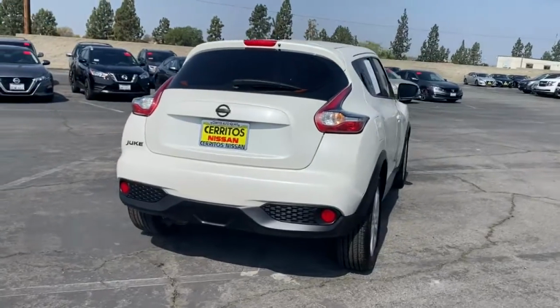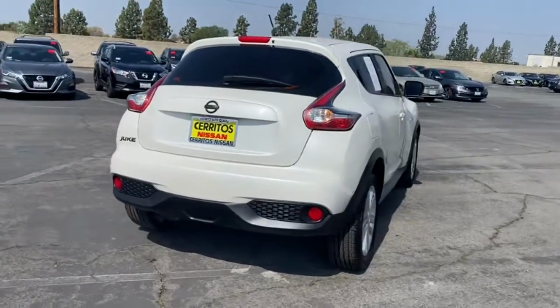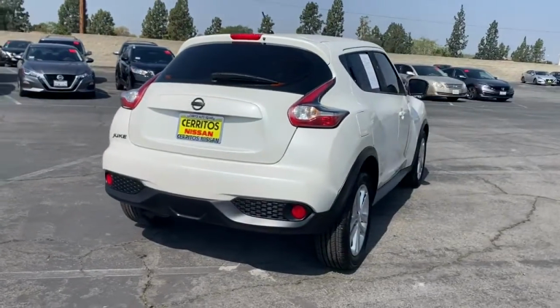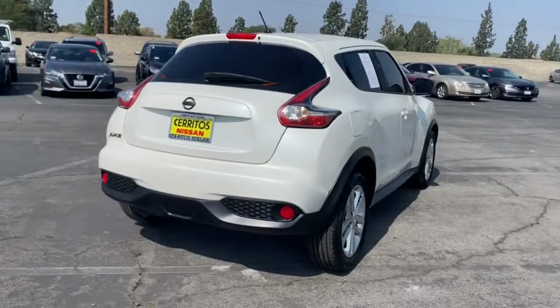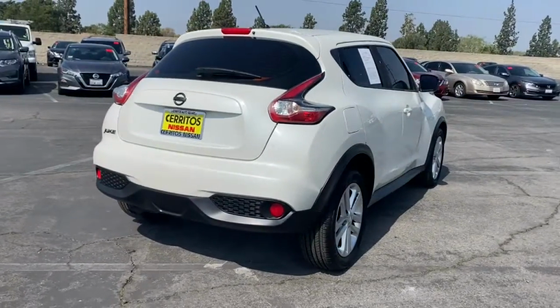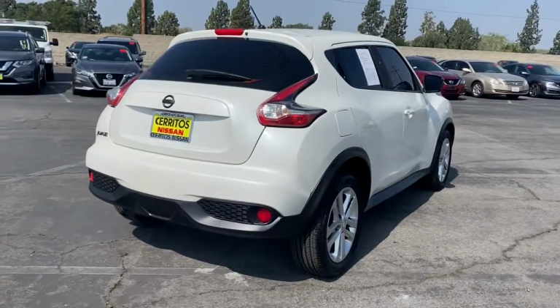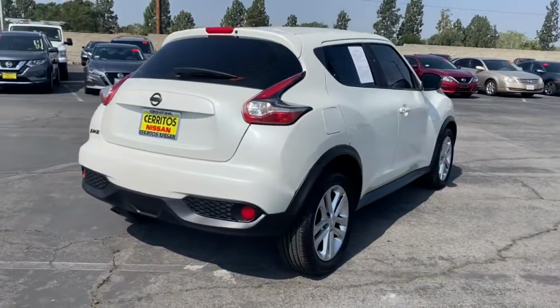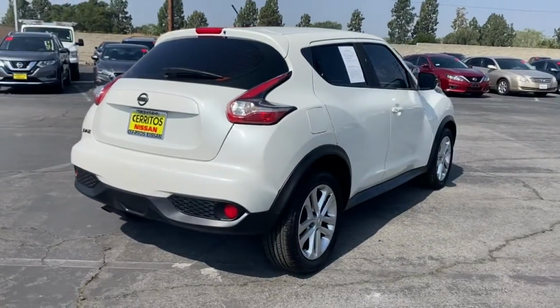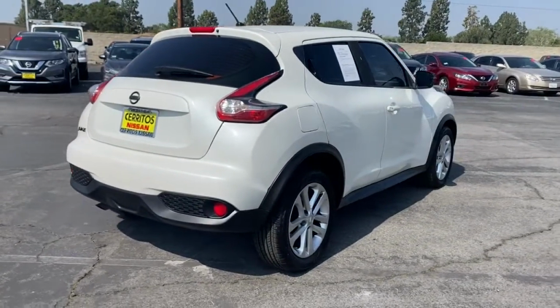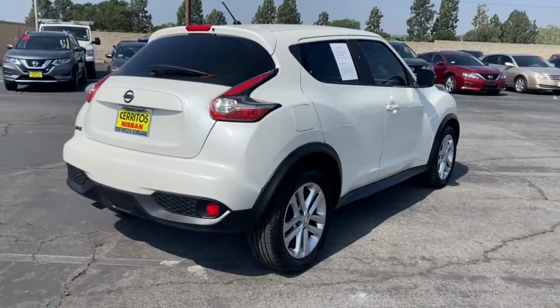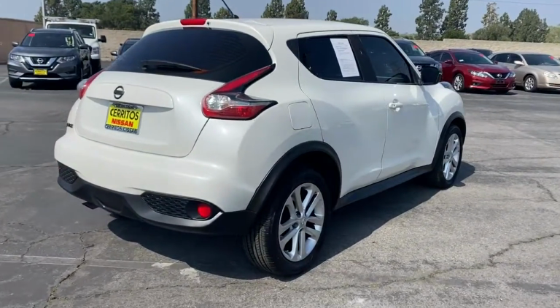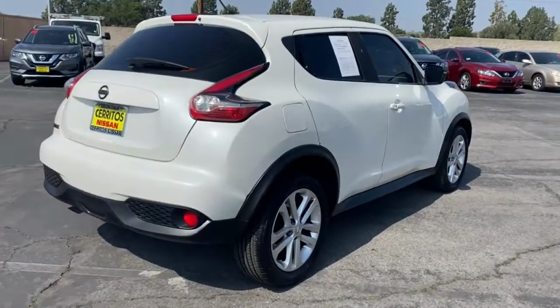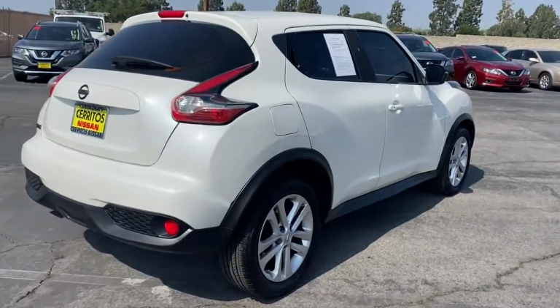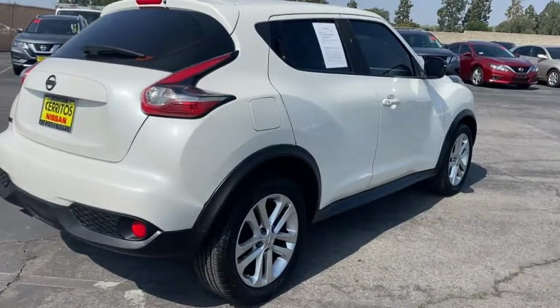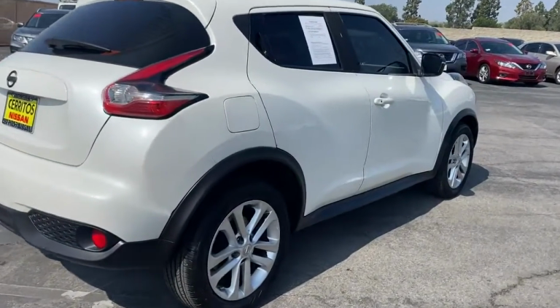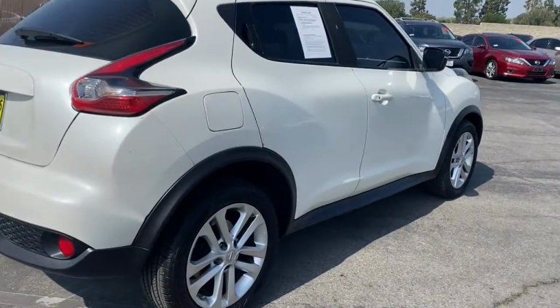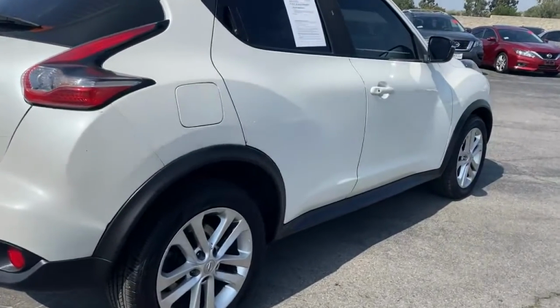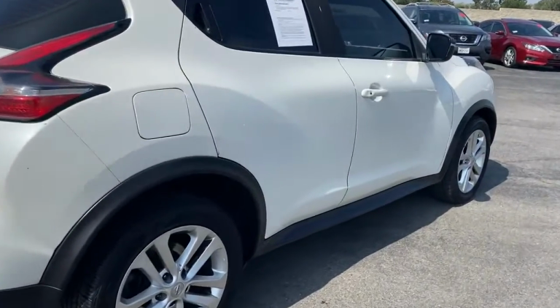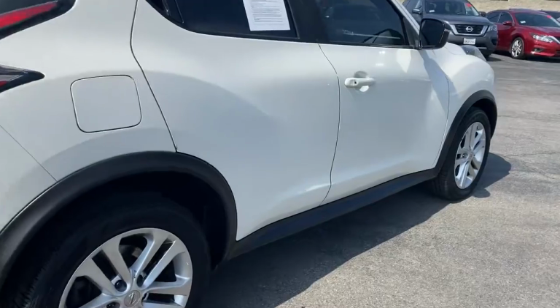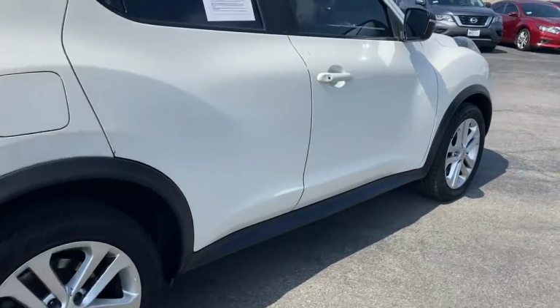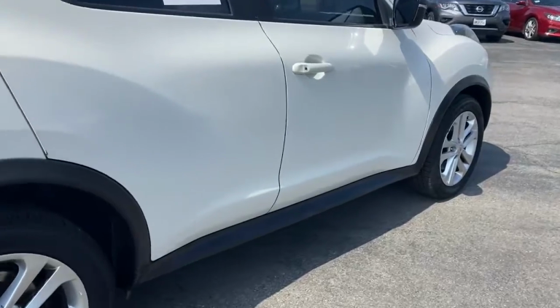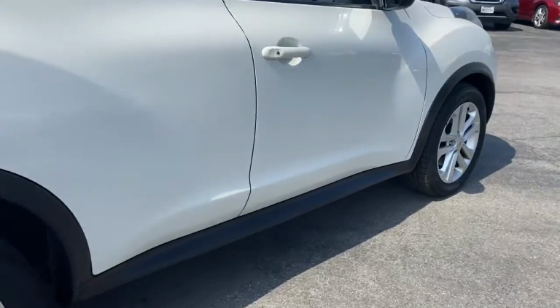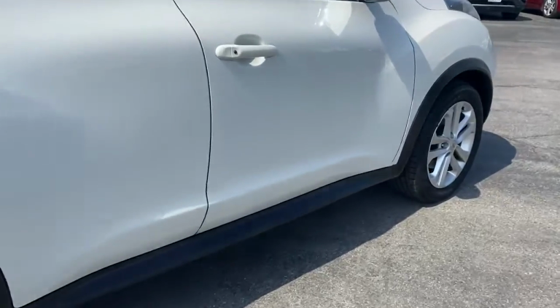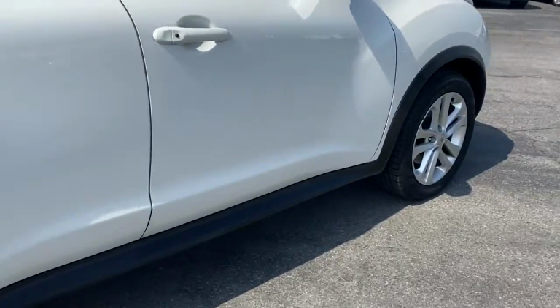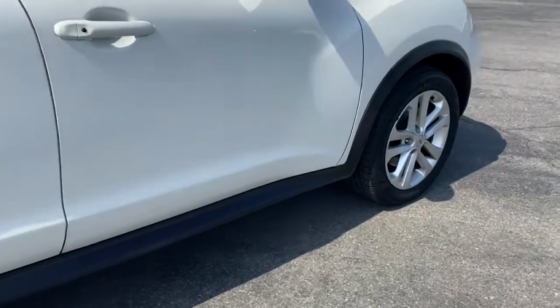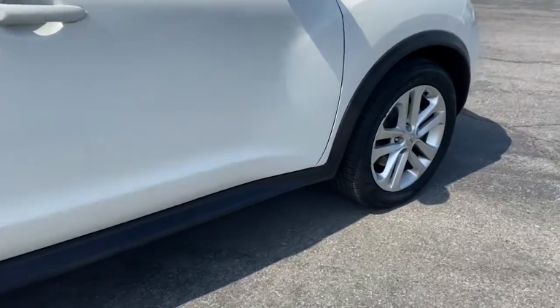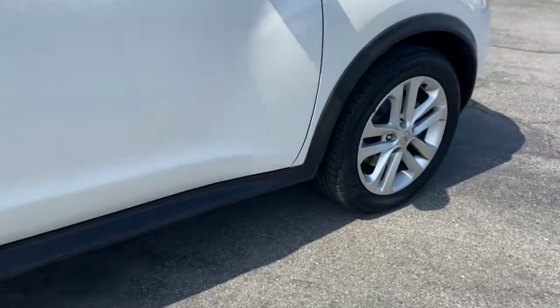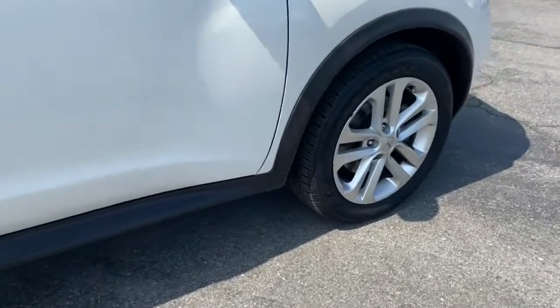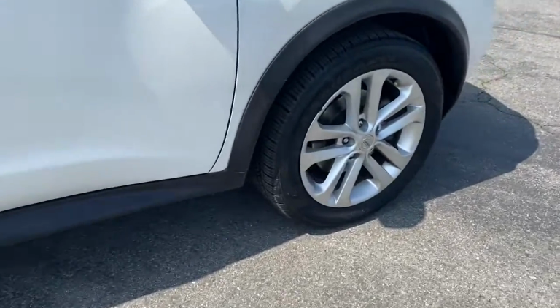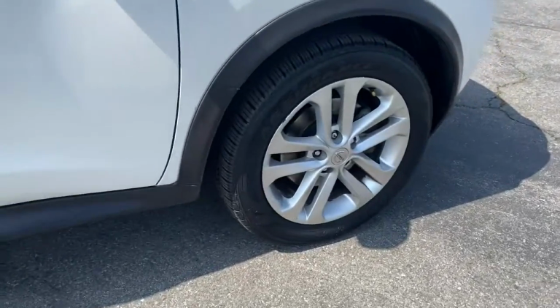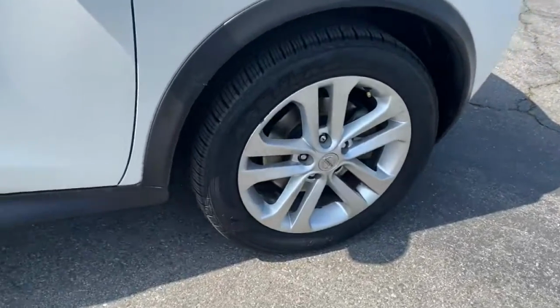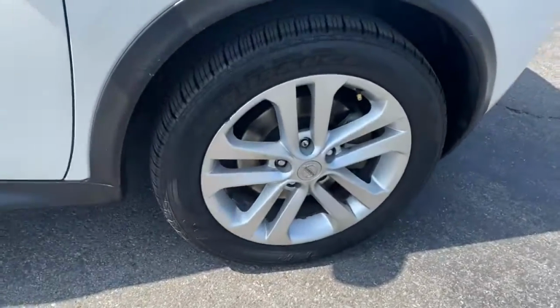SUV convenience and impressive fuel efficiency. Prepare for energizing agility in this captivating compact crossover.